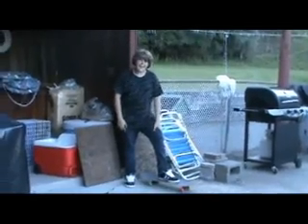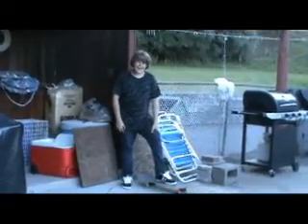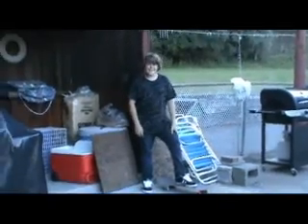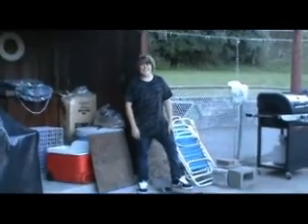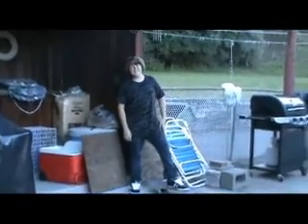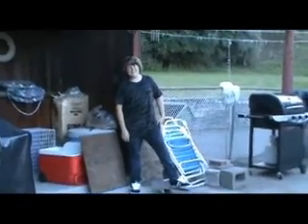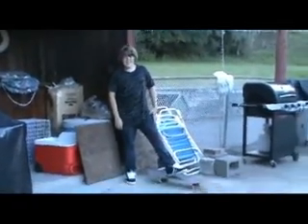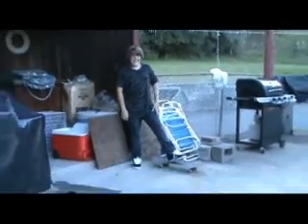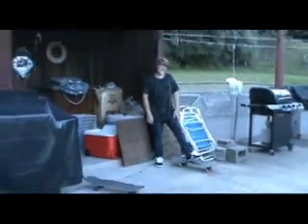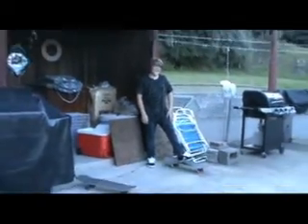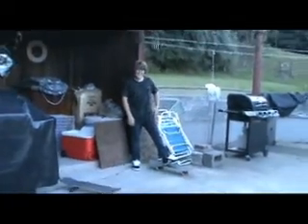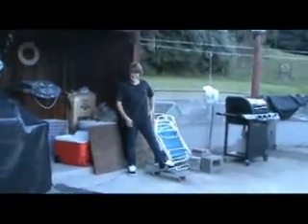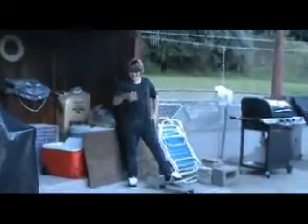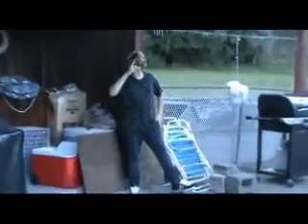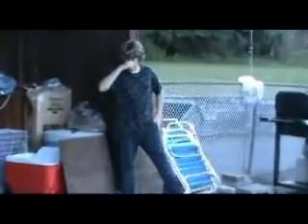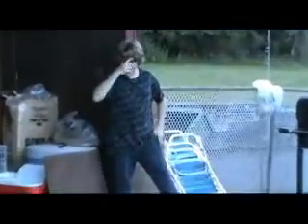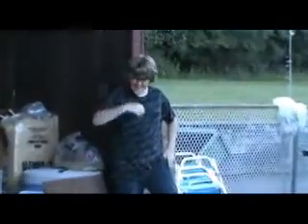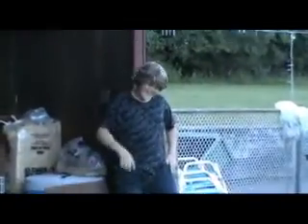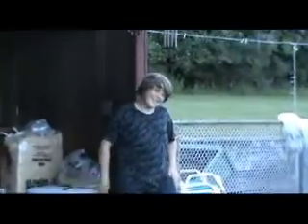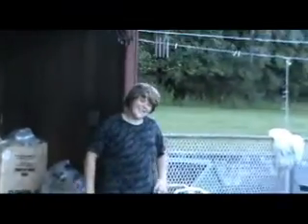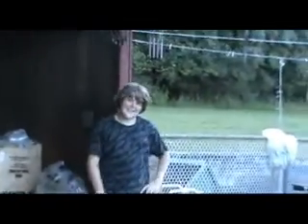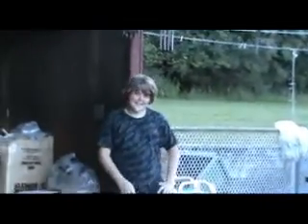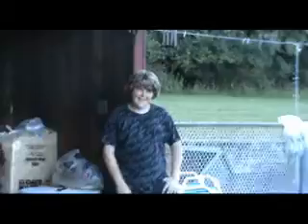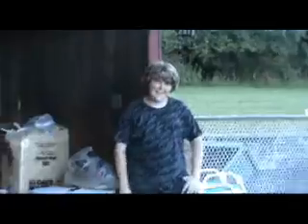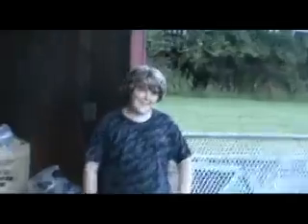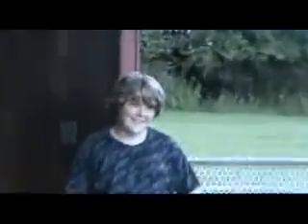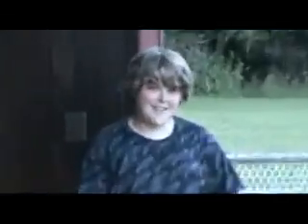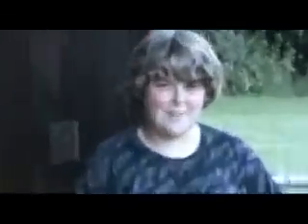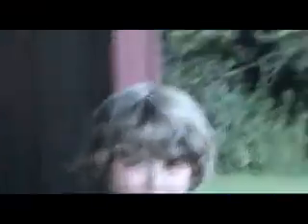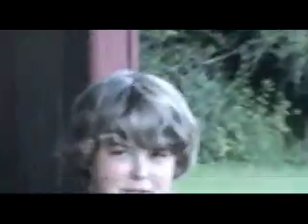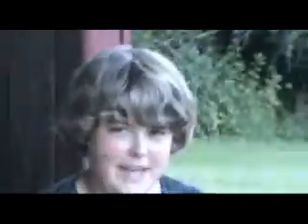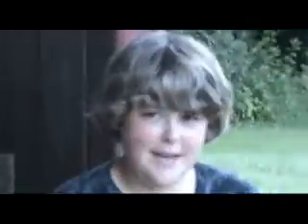Hi, this is Andy Fry here and his flippy hair. I'm going to show you how to pop shove a gap.